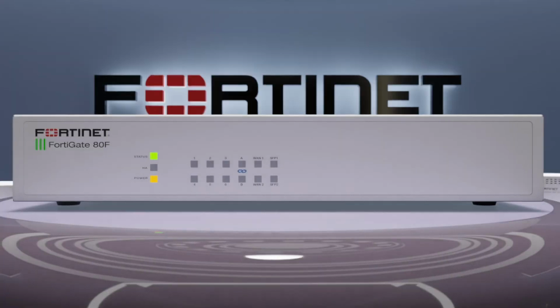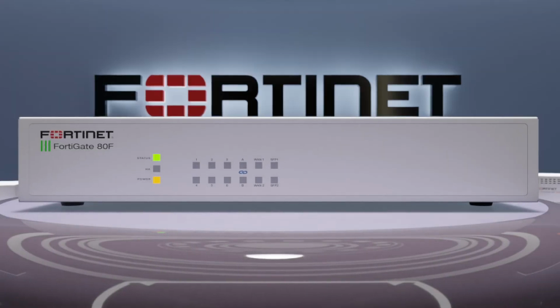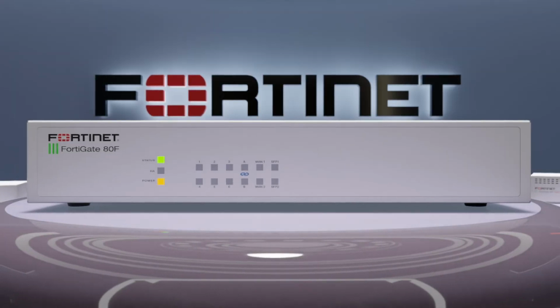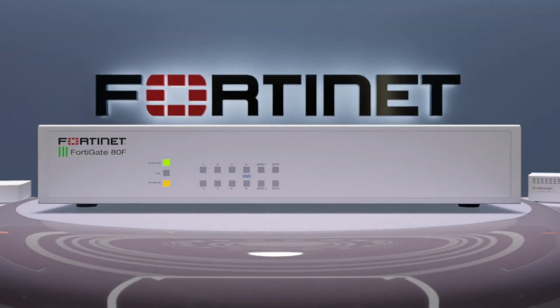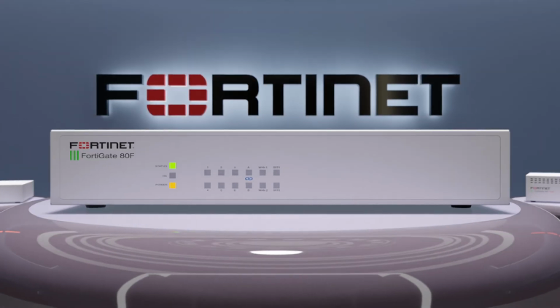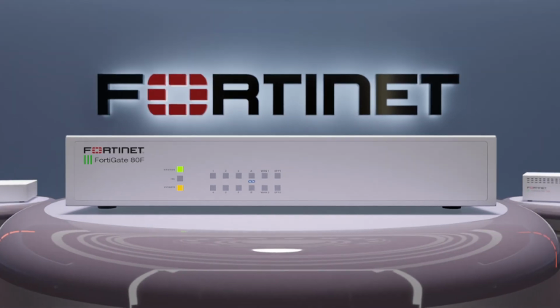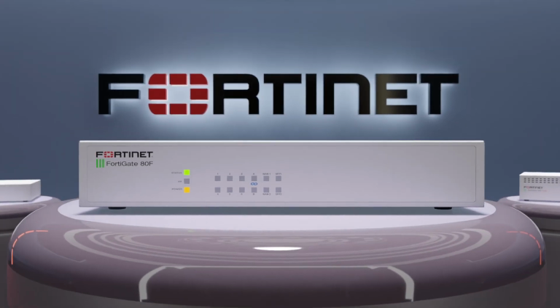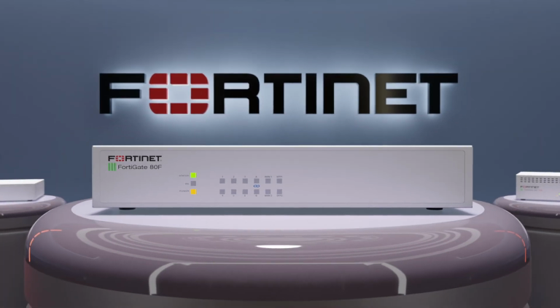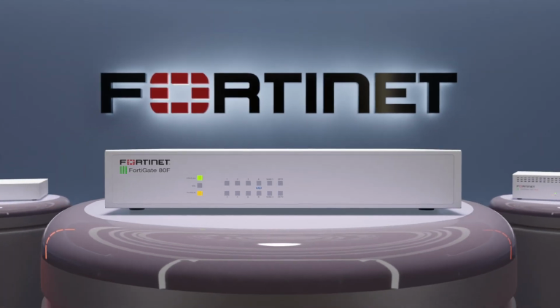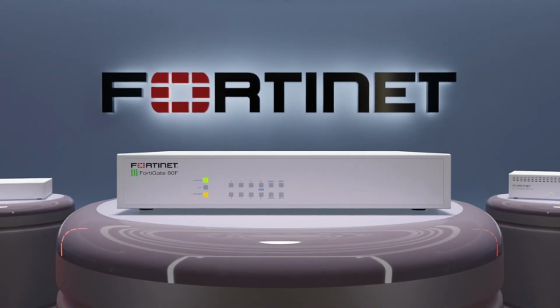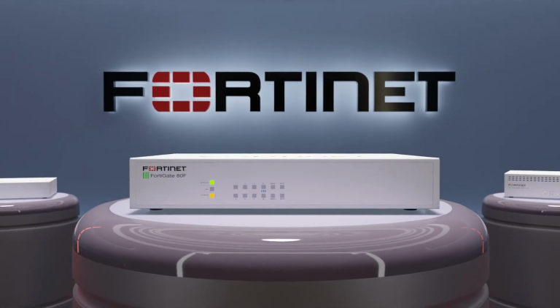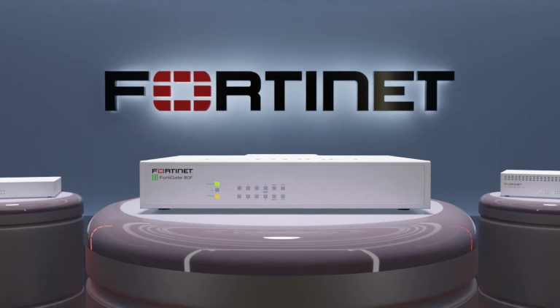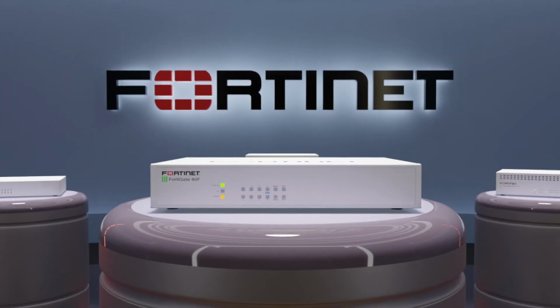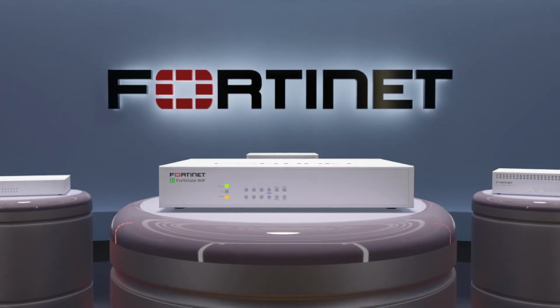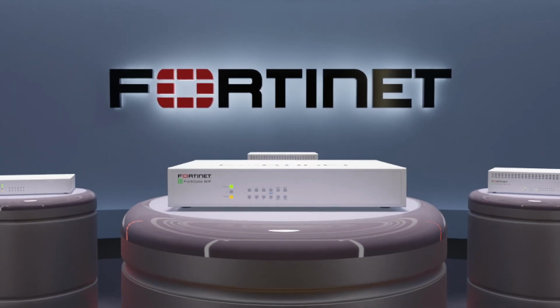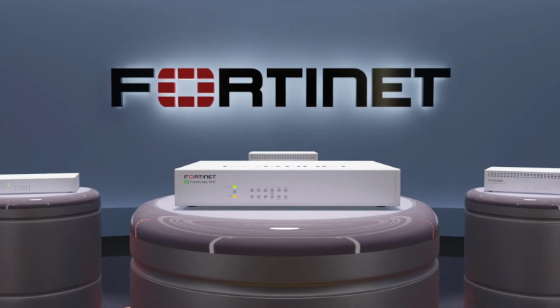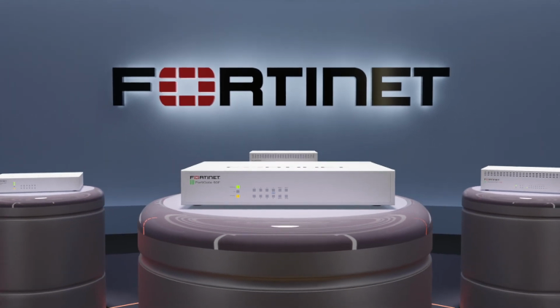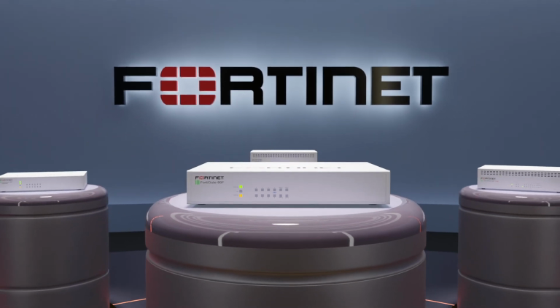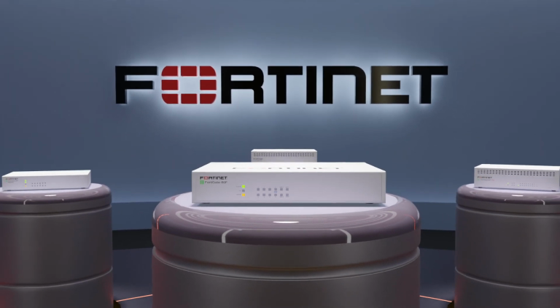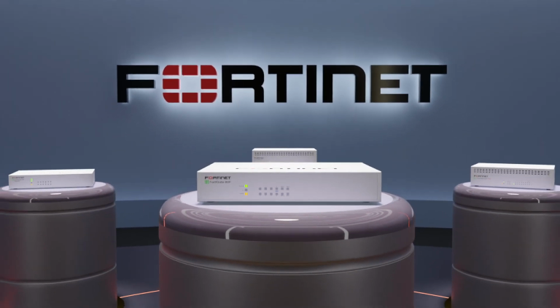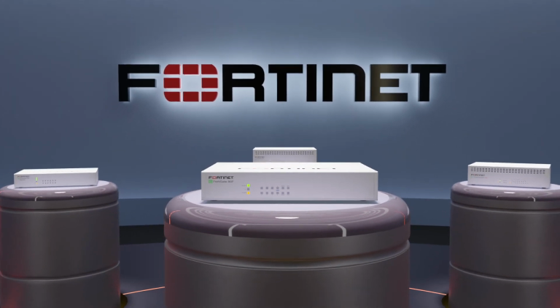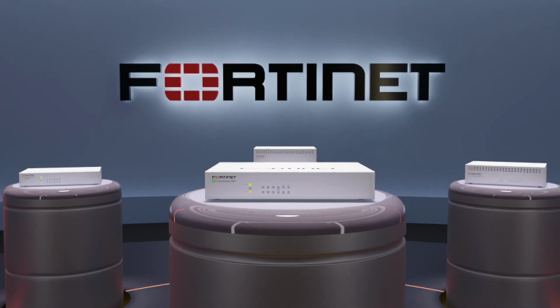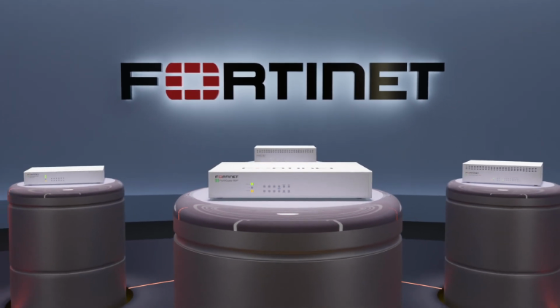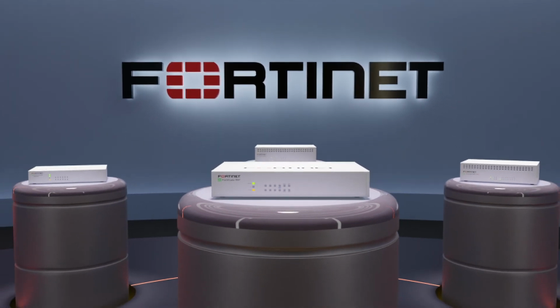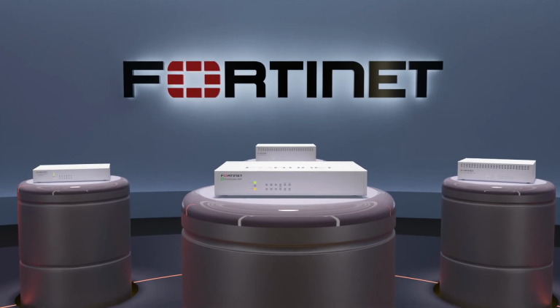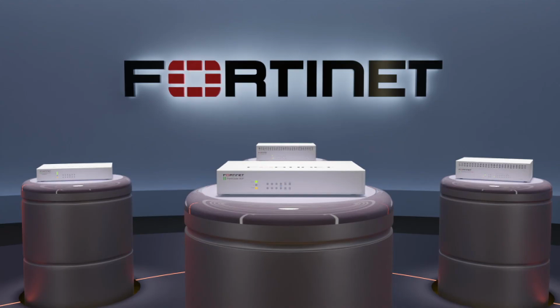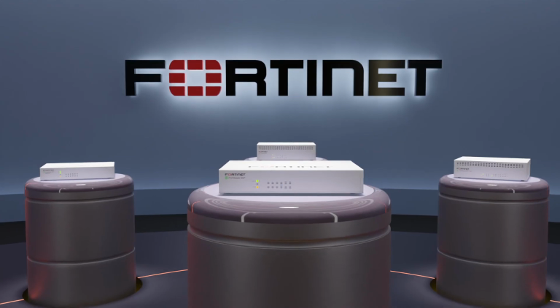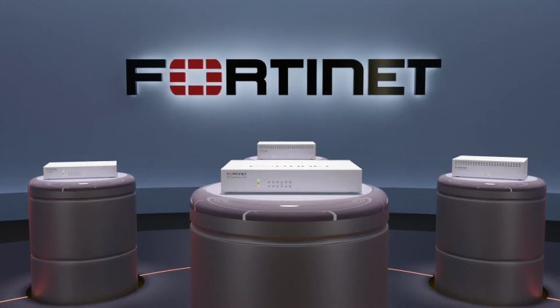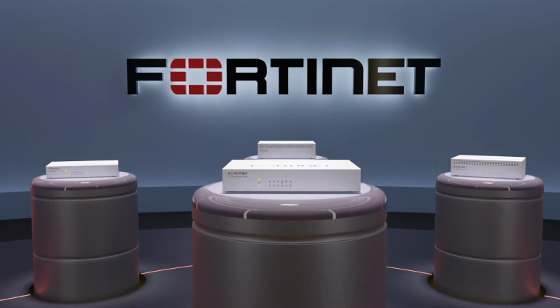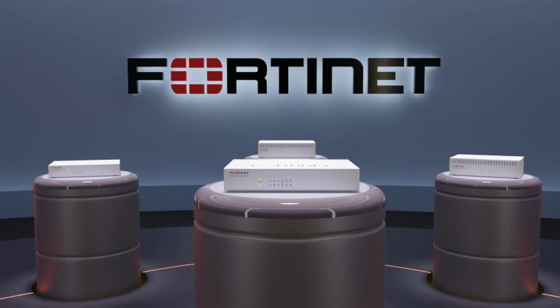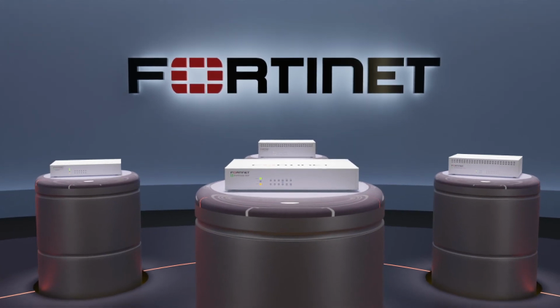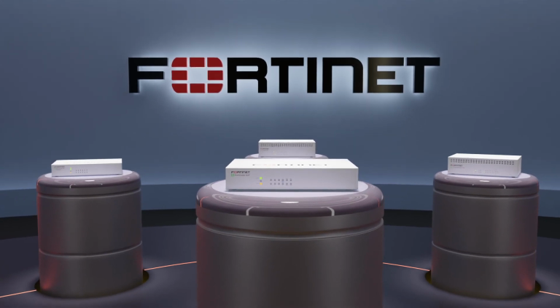For more information about the FortiGate 80F series, please visit Fortinet.com or talk to your reseller.